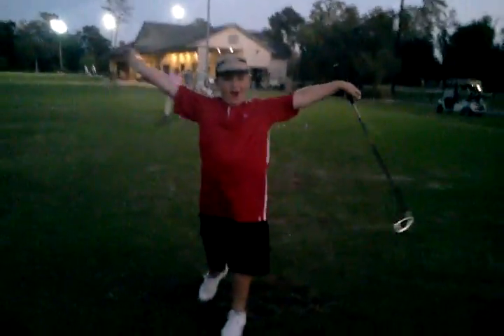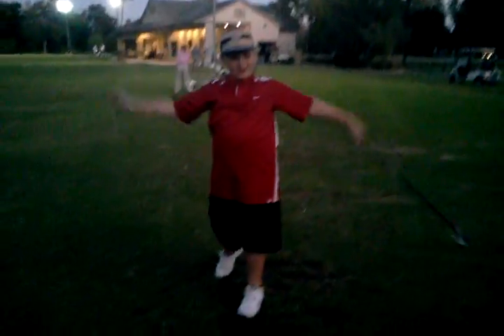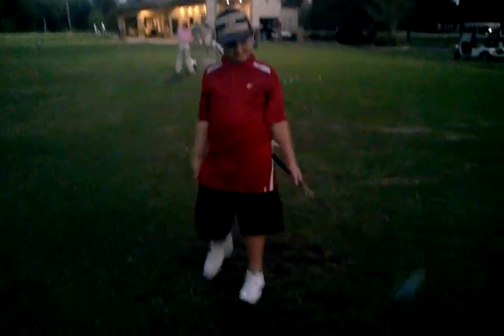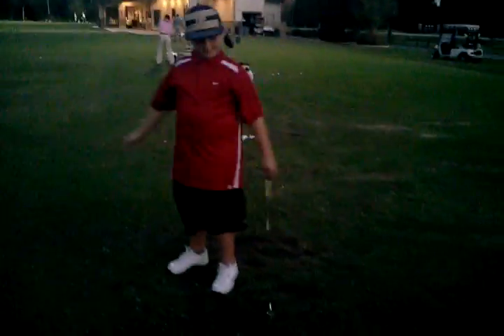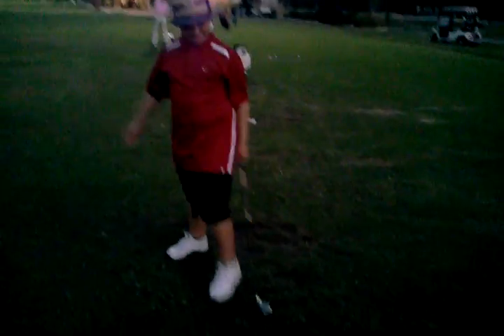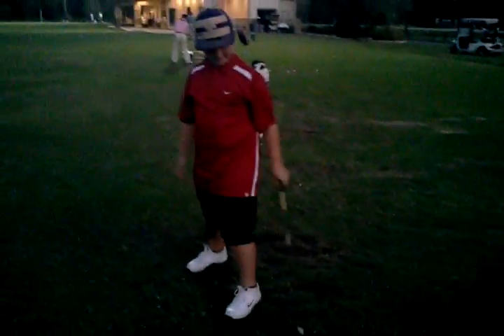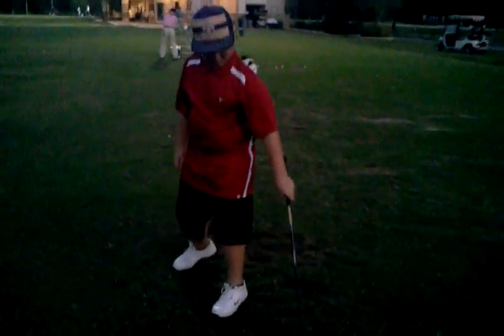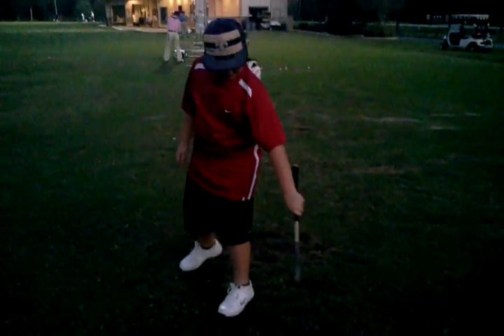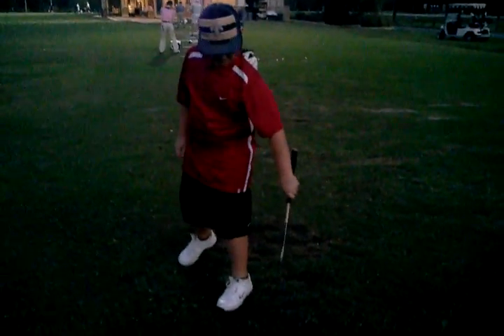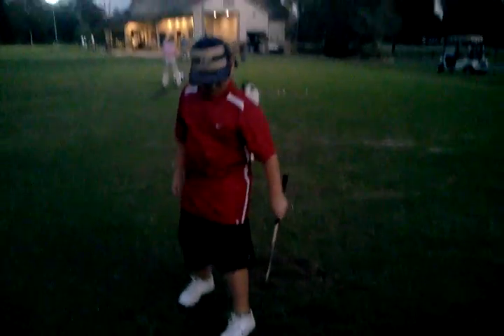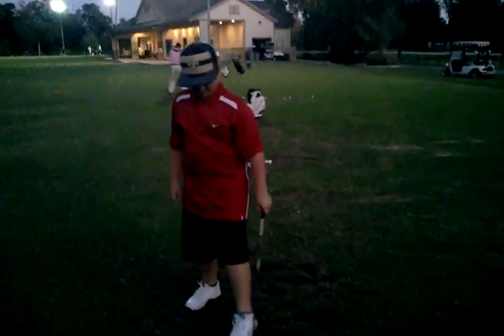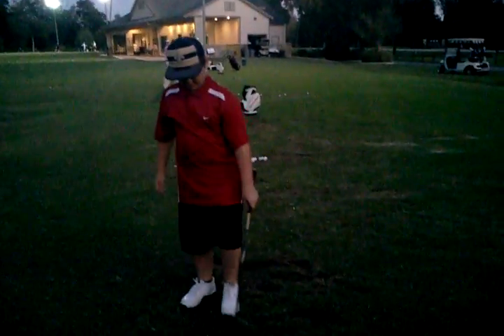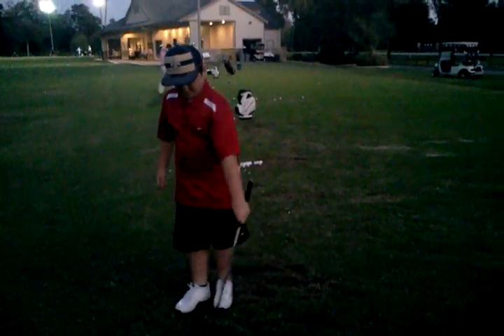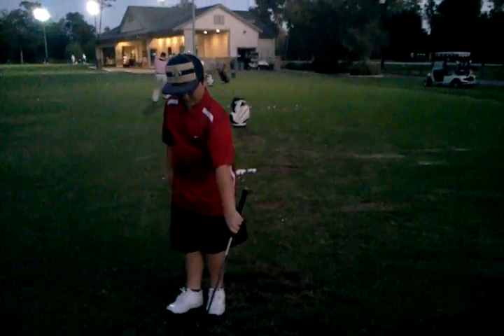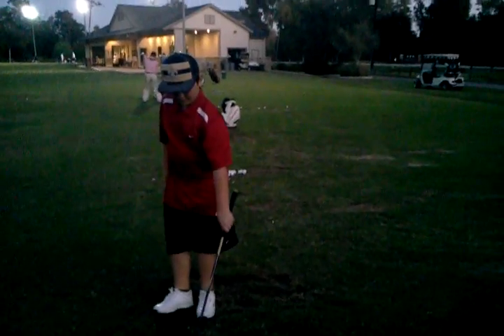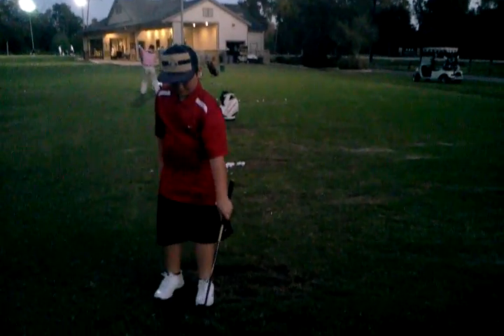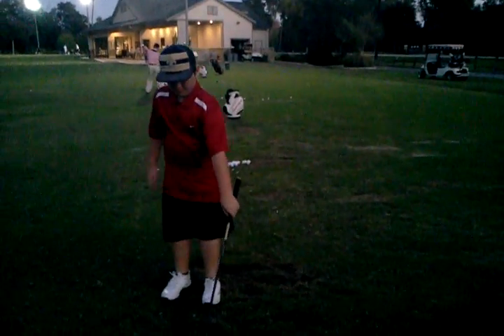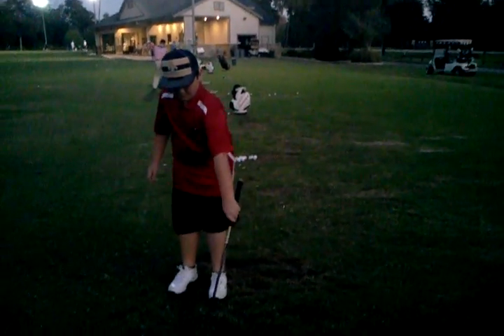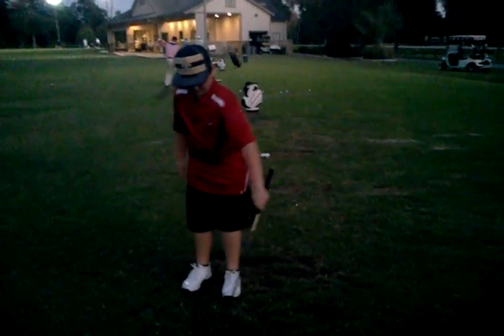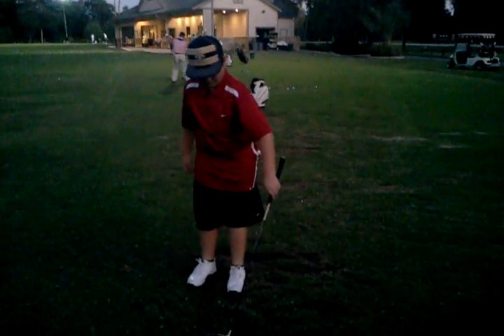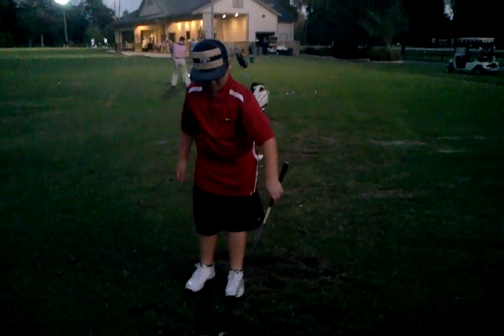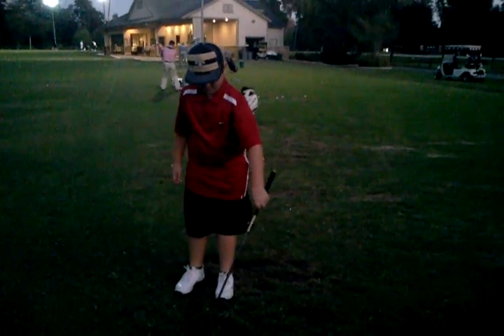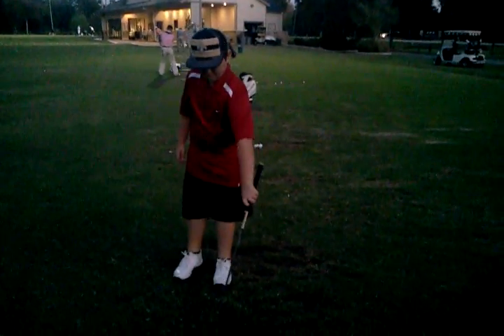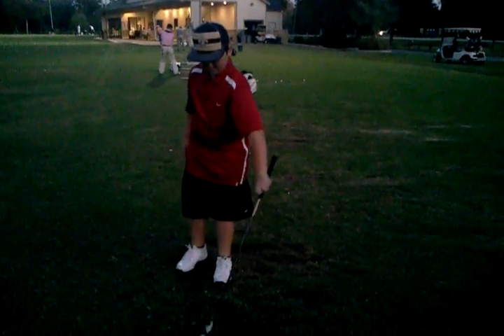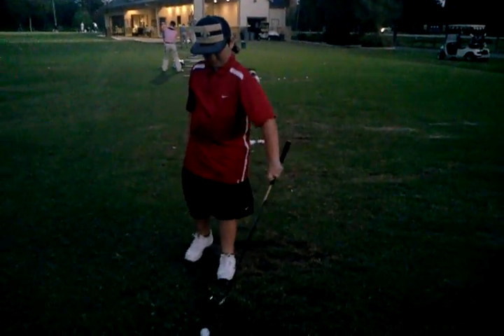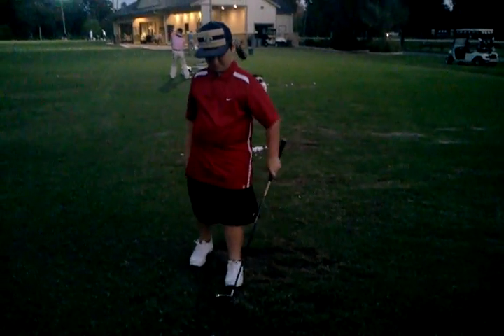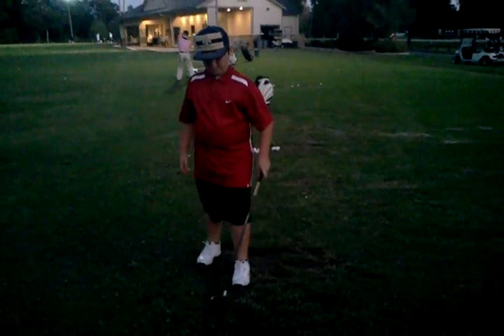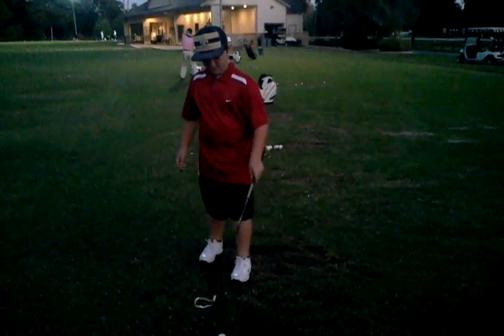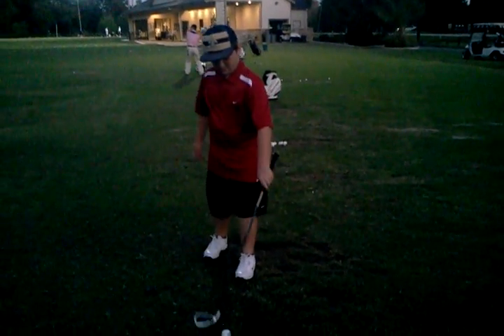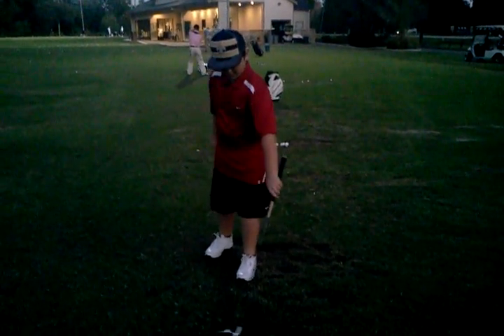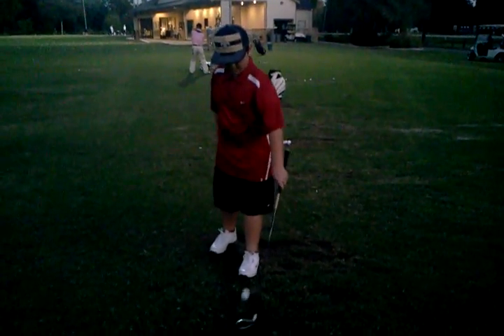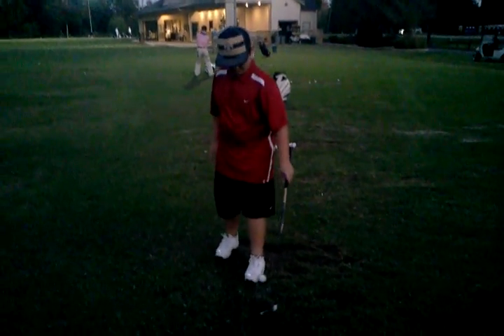Go ahead and pull the ball in towards you. Make sure you're lined up.